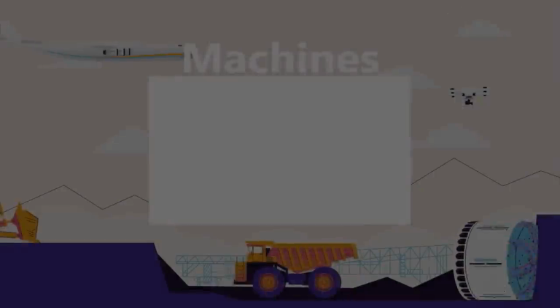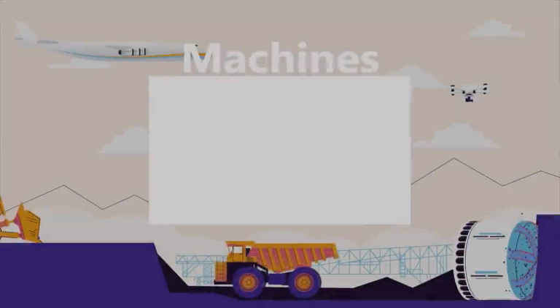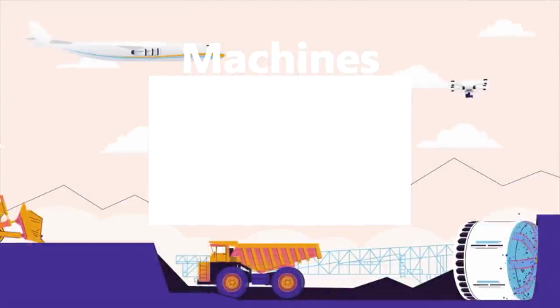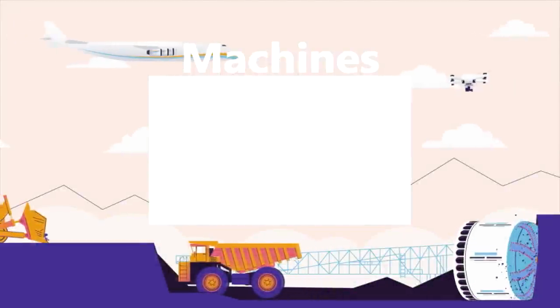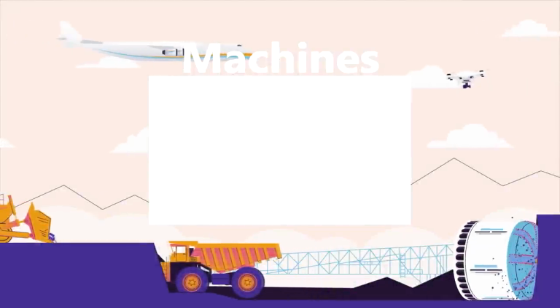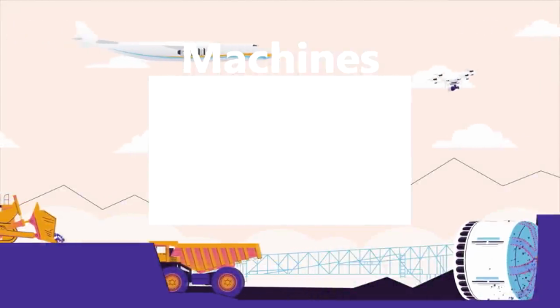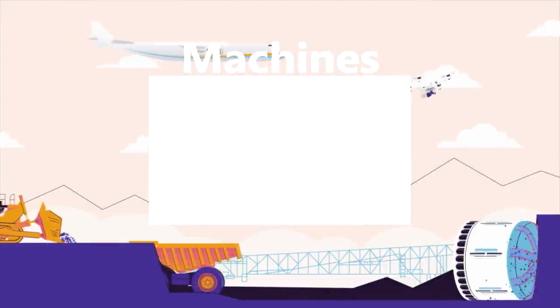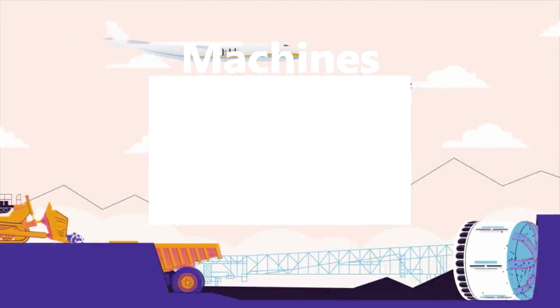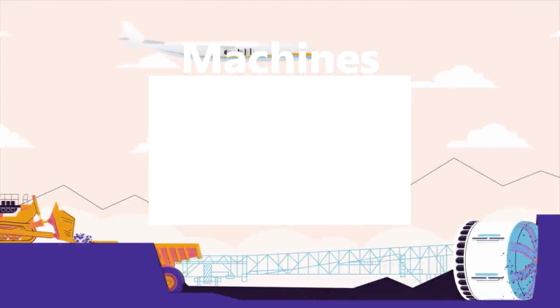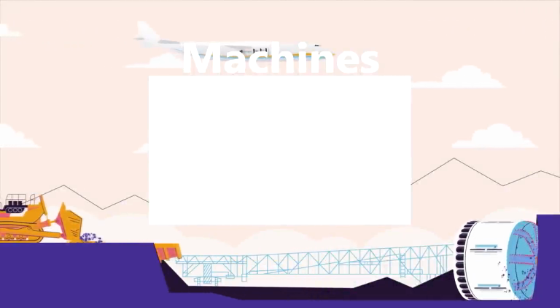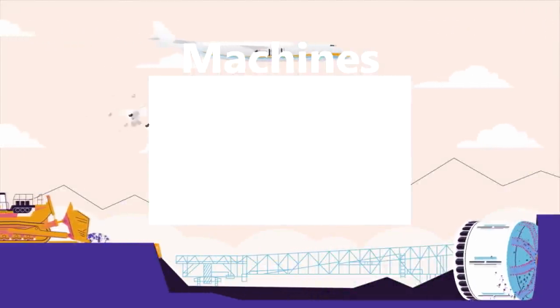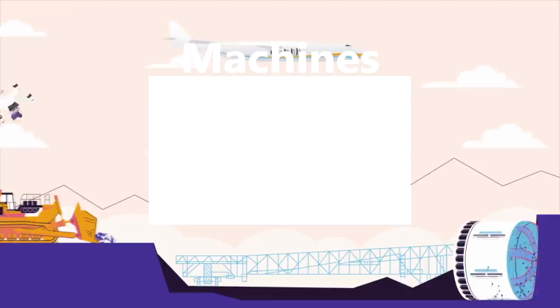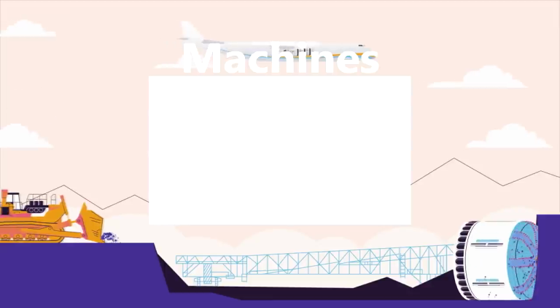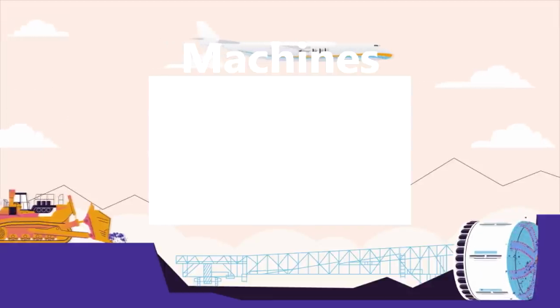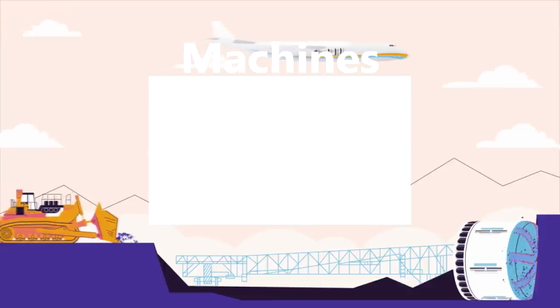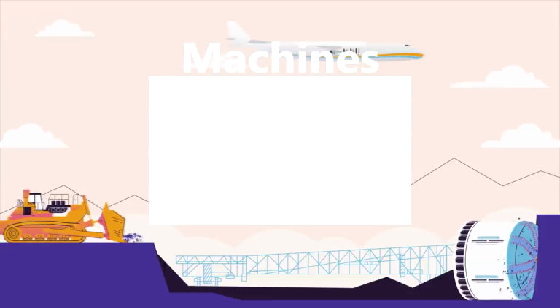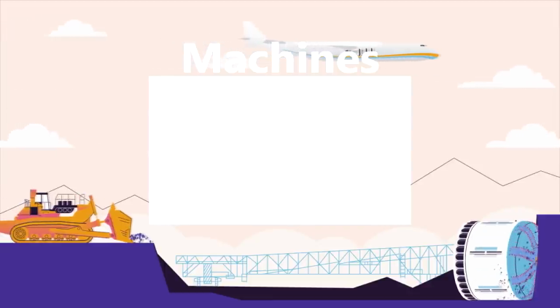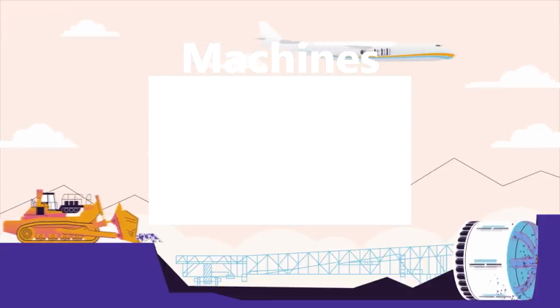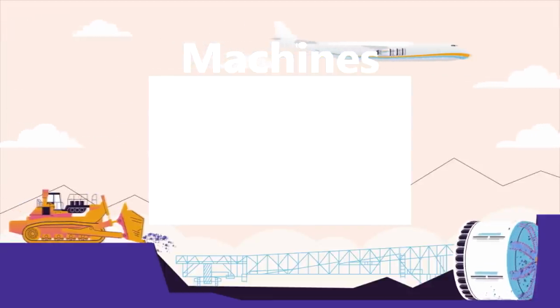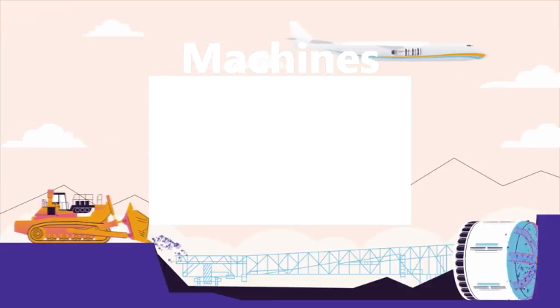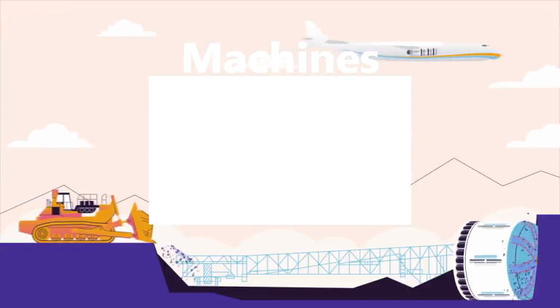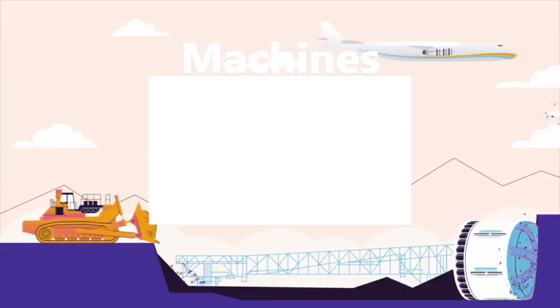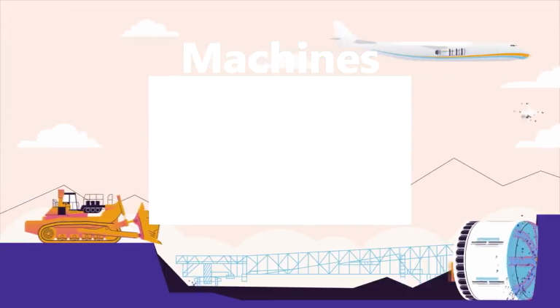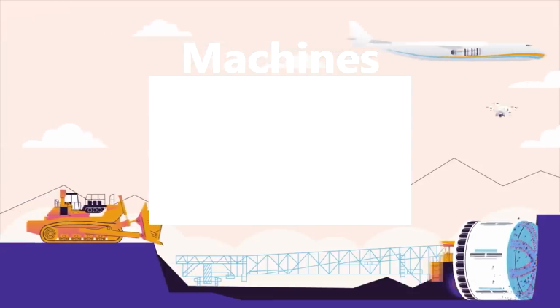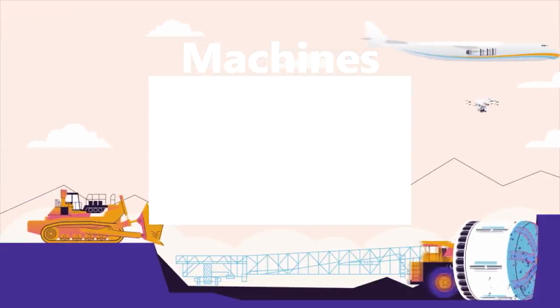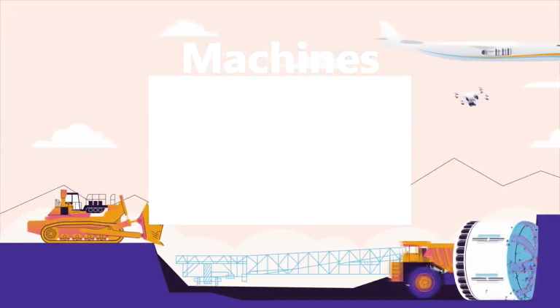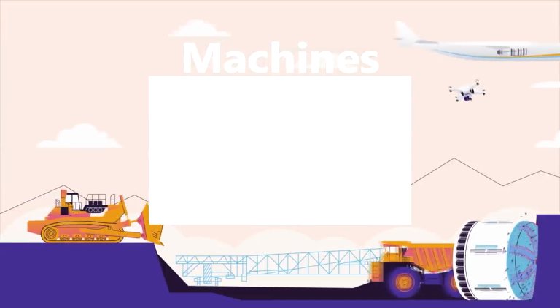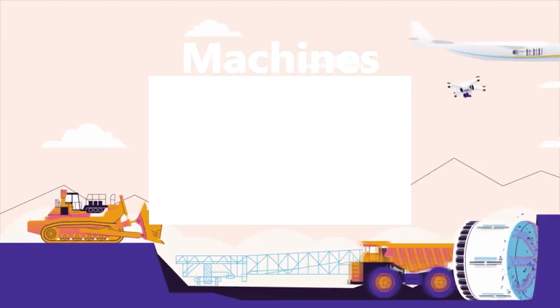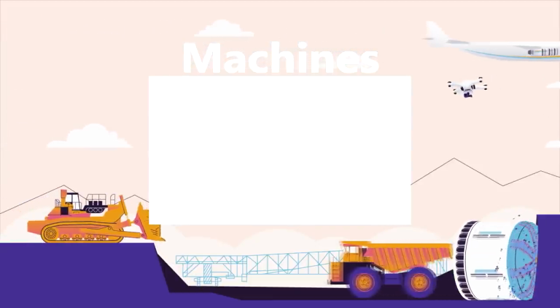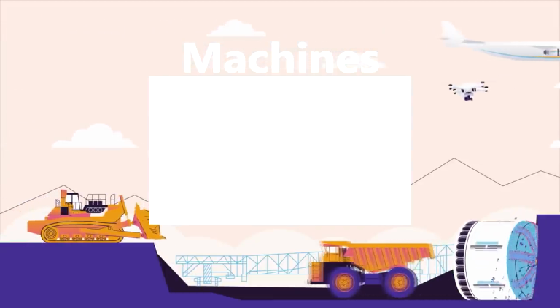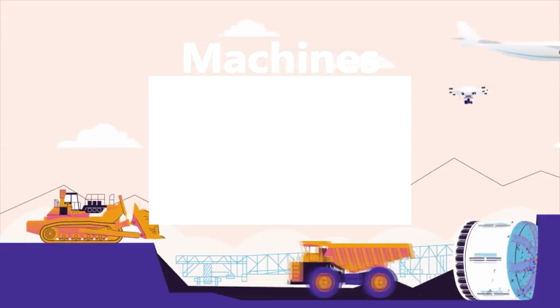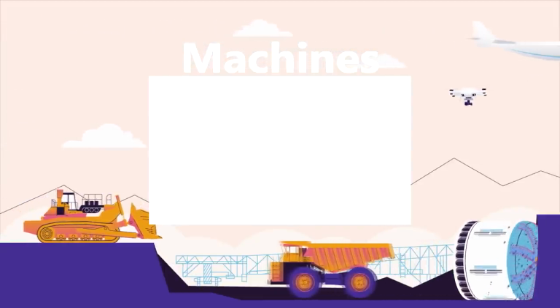Watch our Machines playlist for more top 15 videos about awesome machines. Sit back, relax, and binge-watch all of our best machine videos.